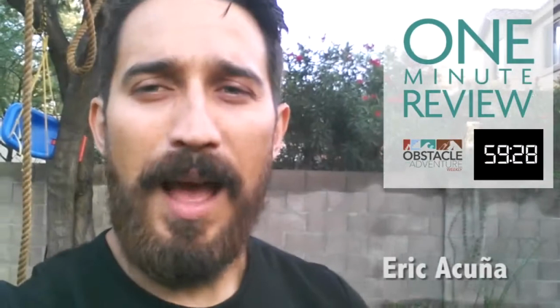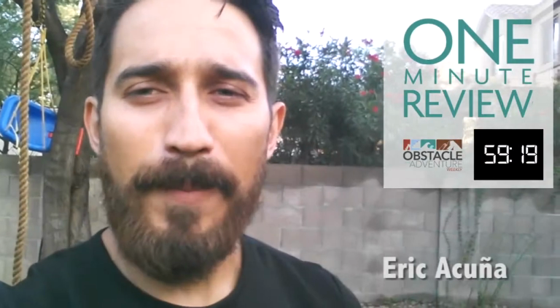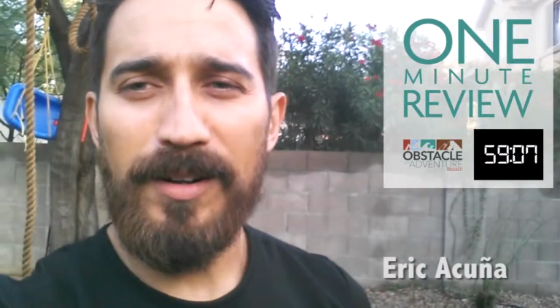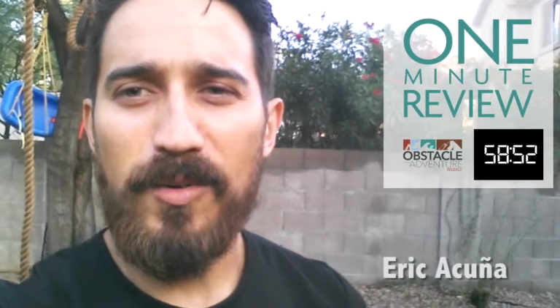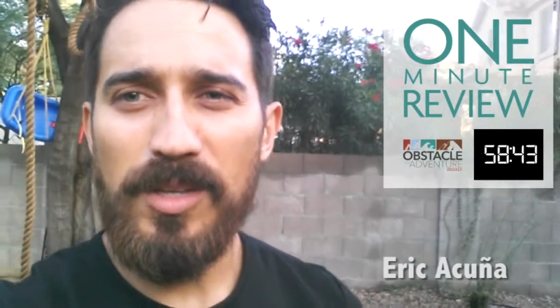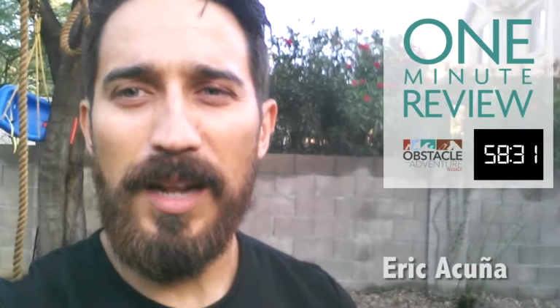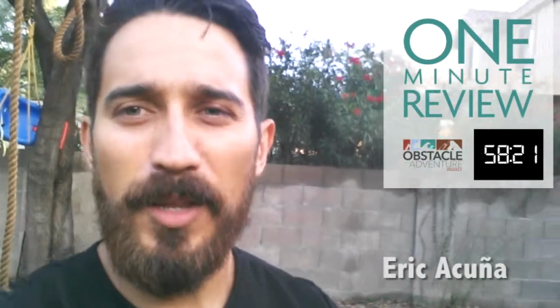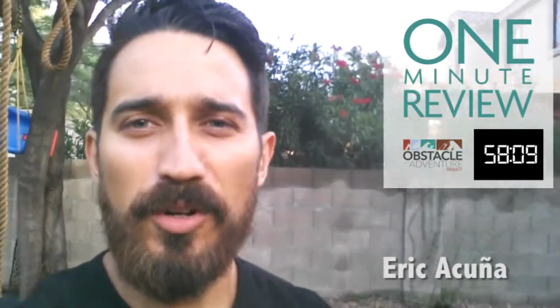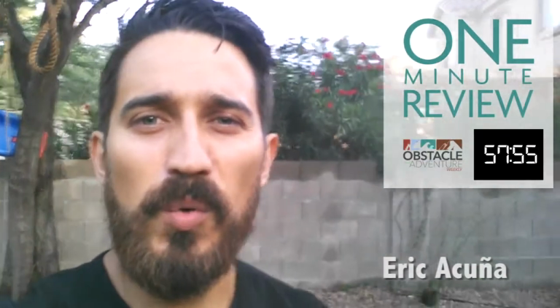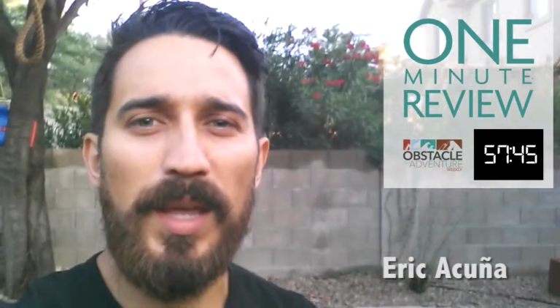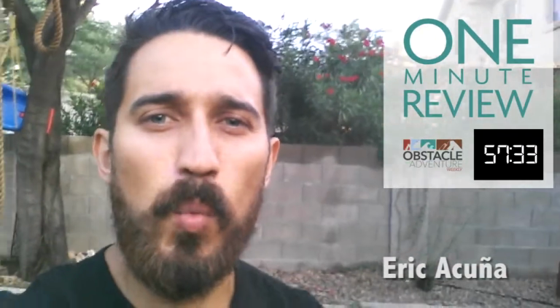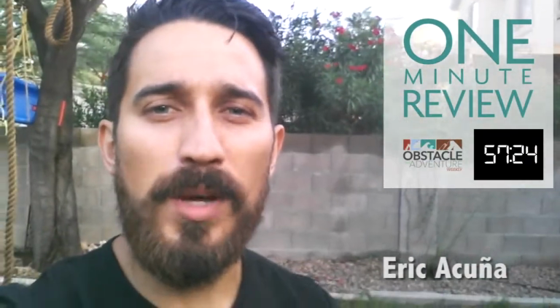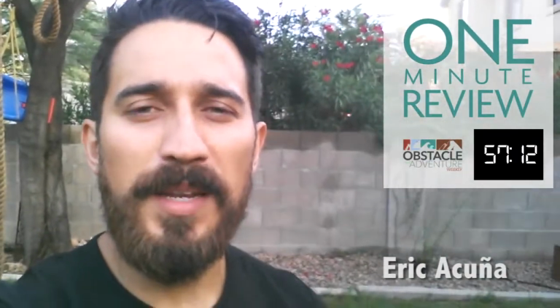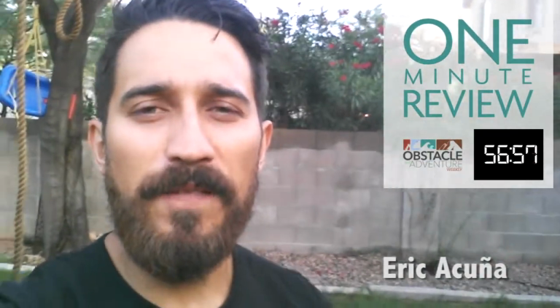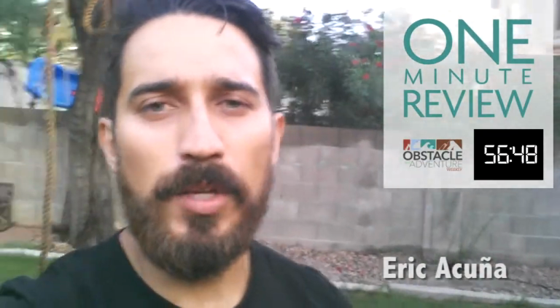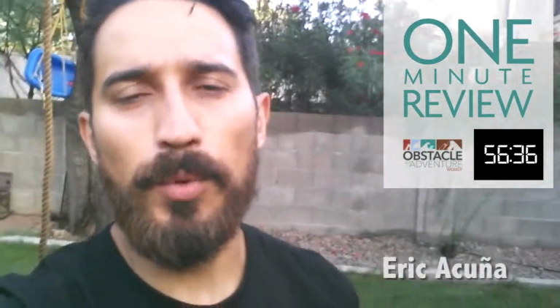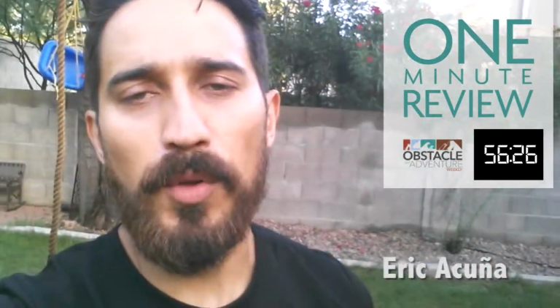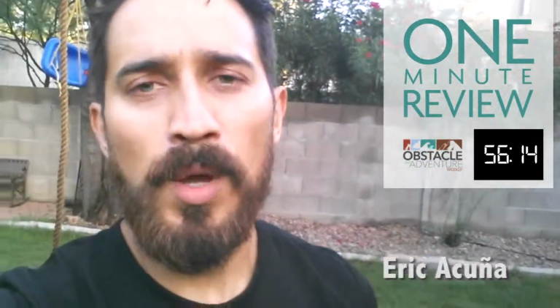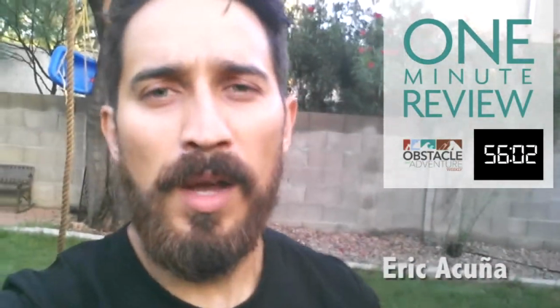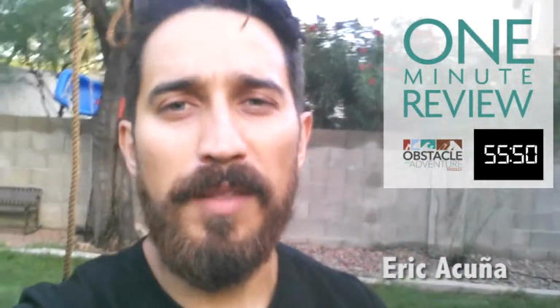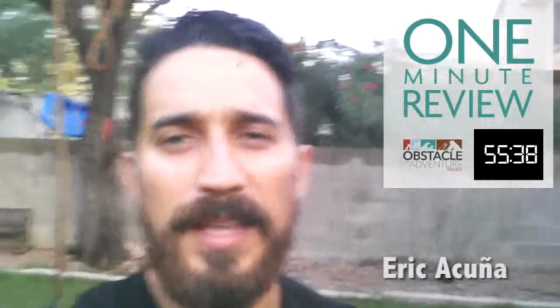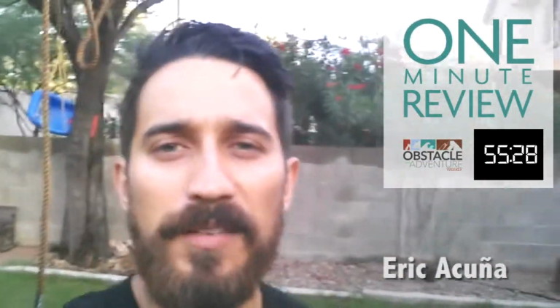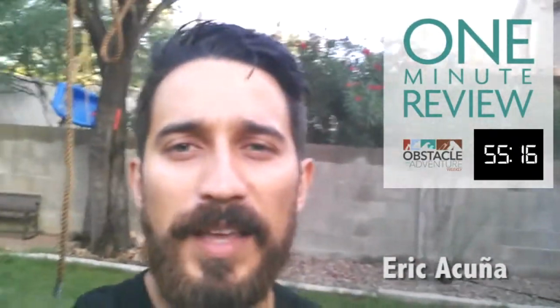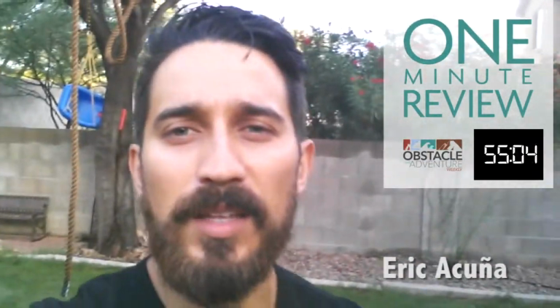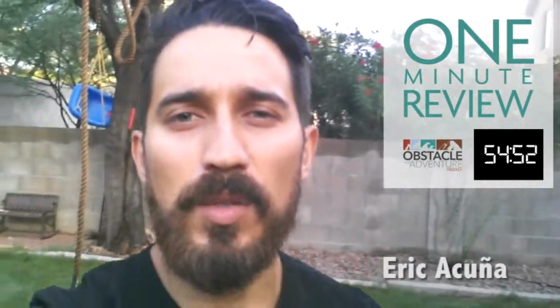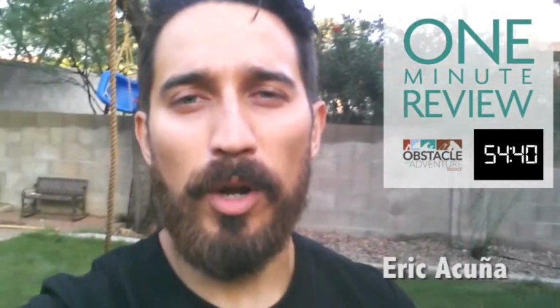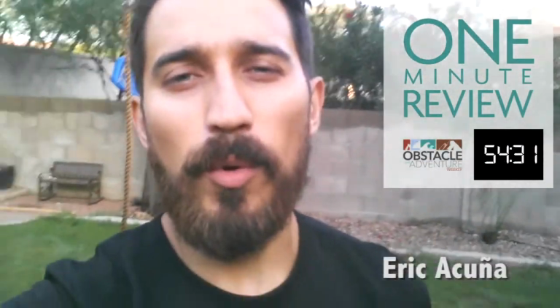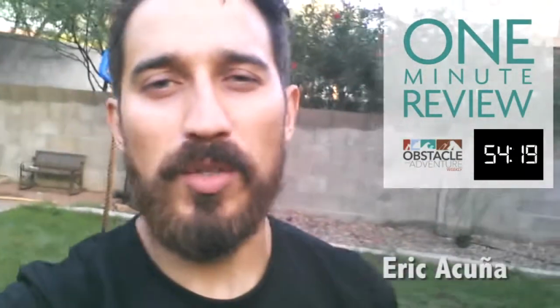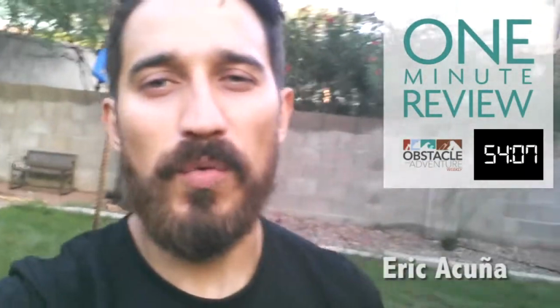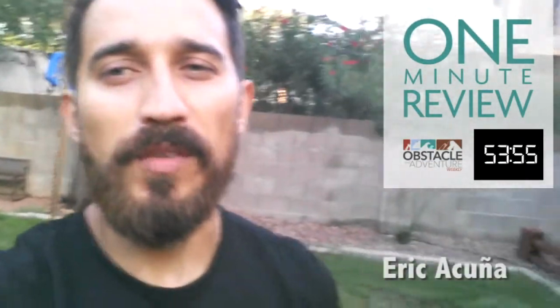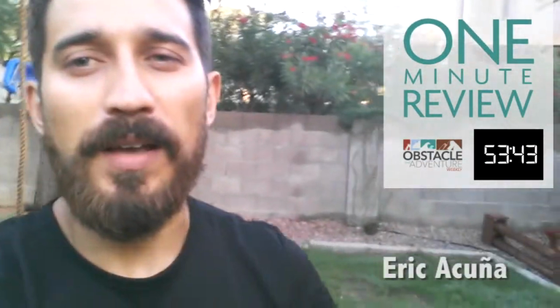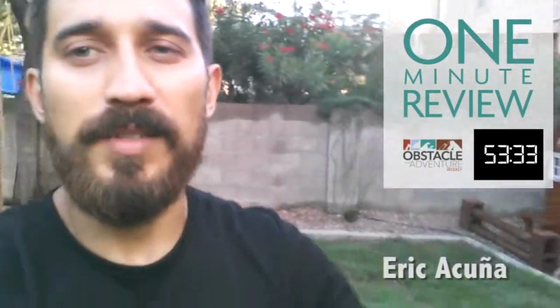I'm America Cunha, and I'm here to do a one-minute video review of the Inov-8 Trail Roc 245s.